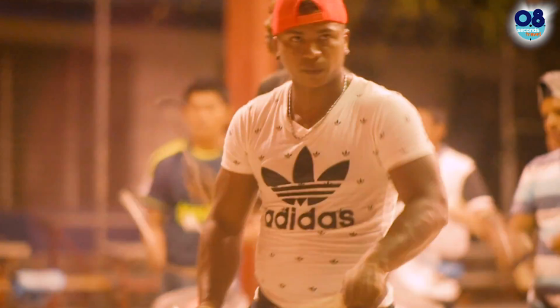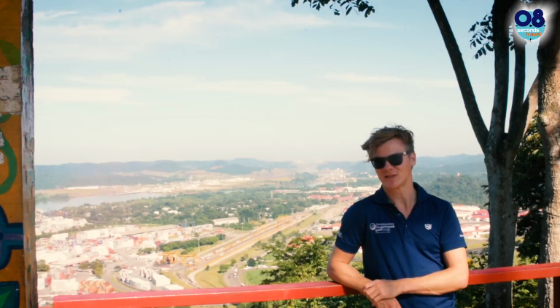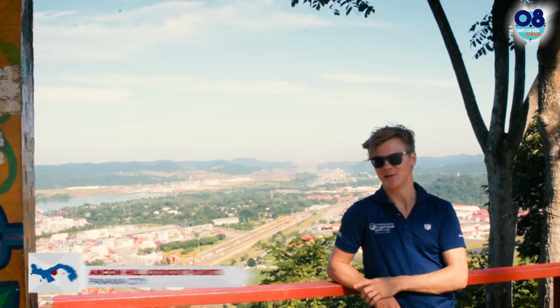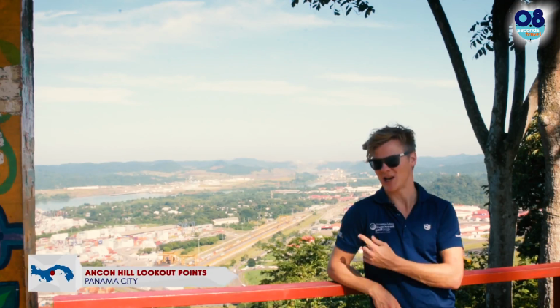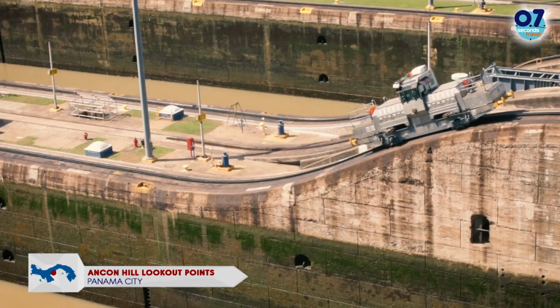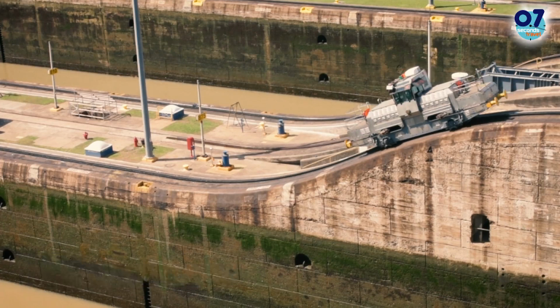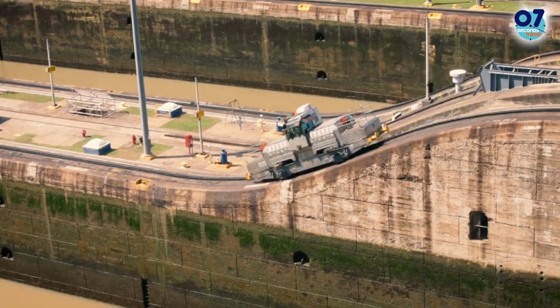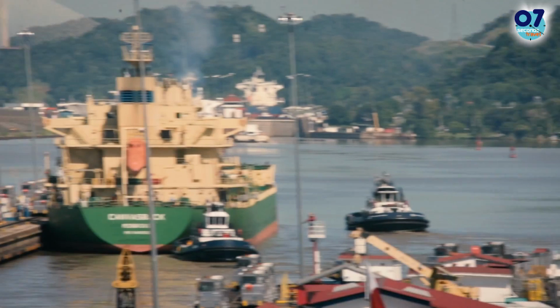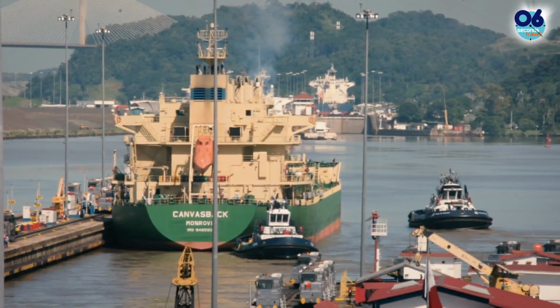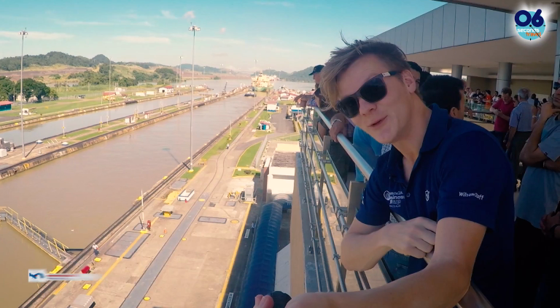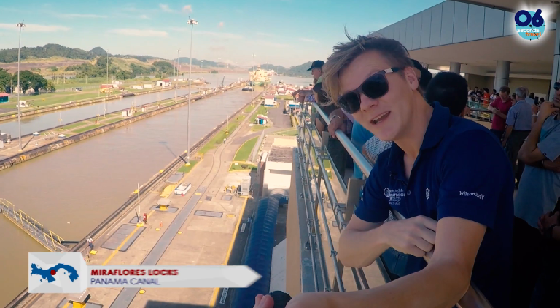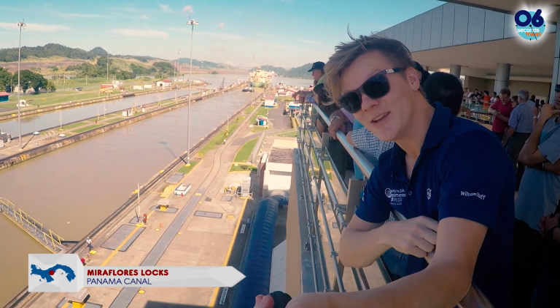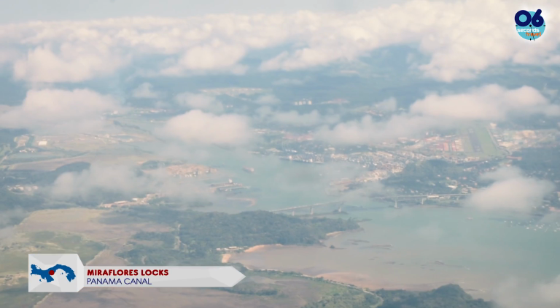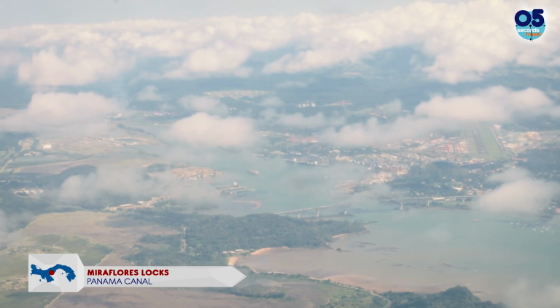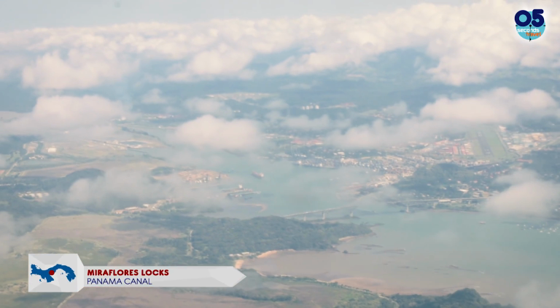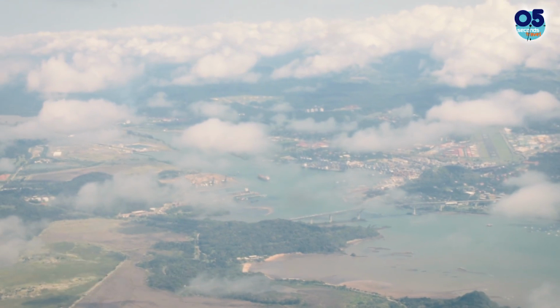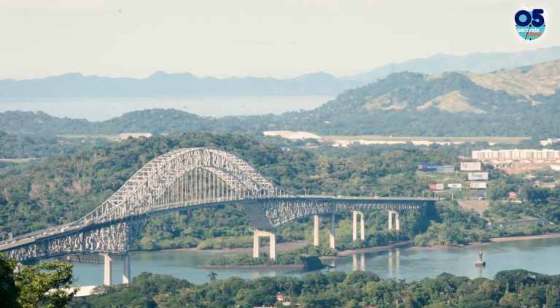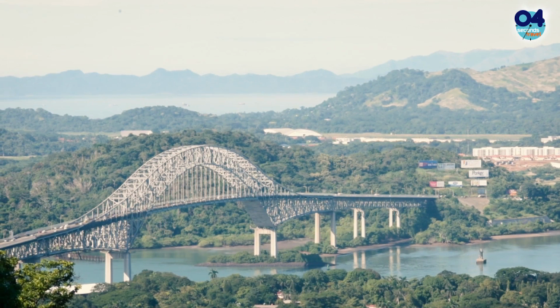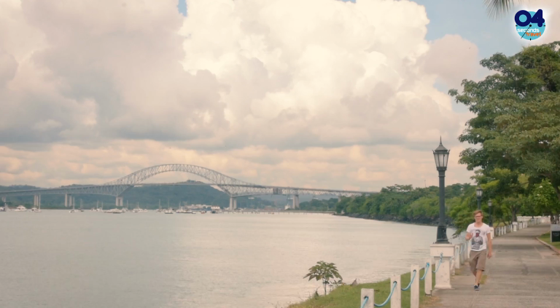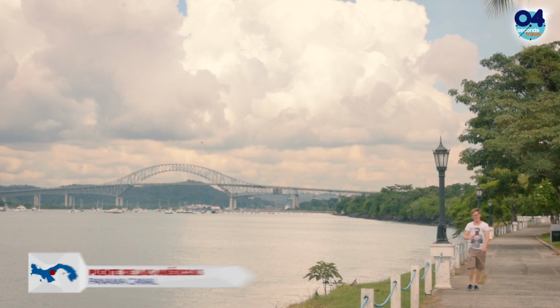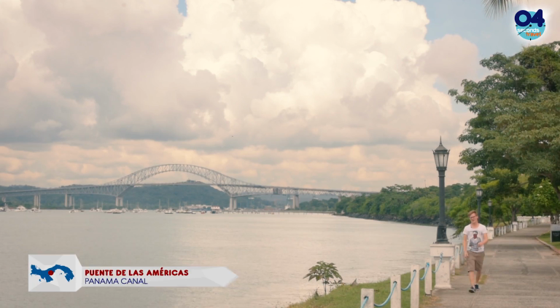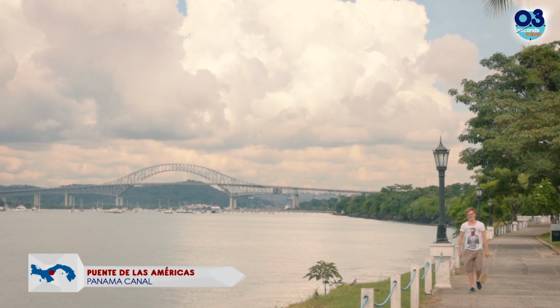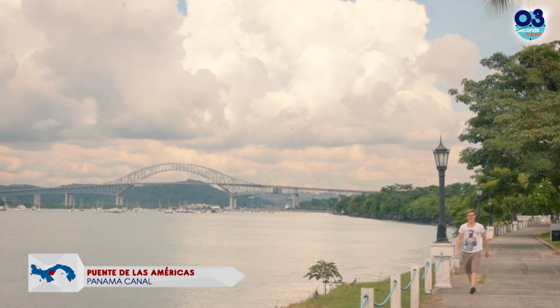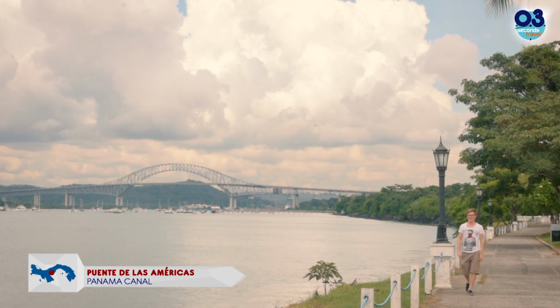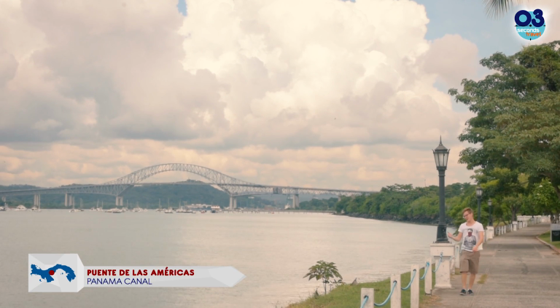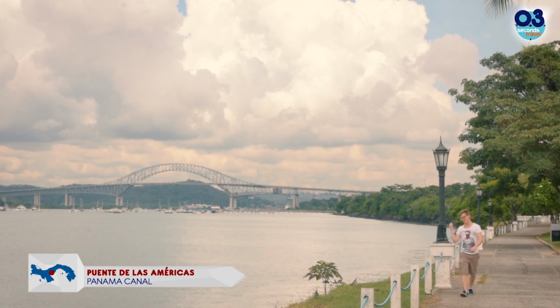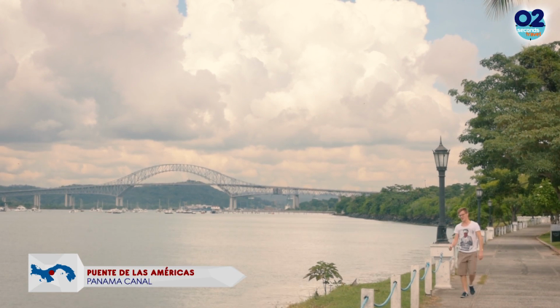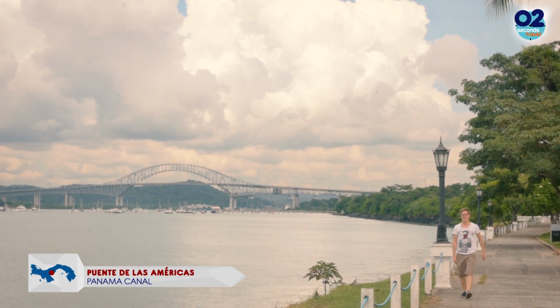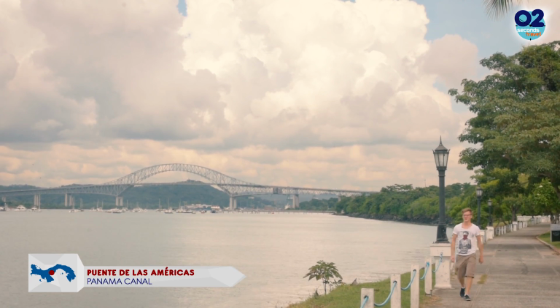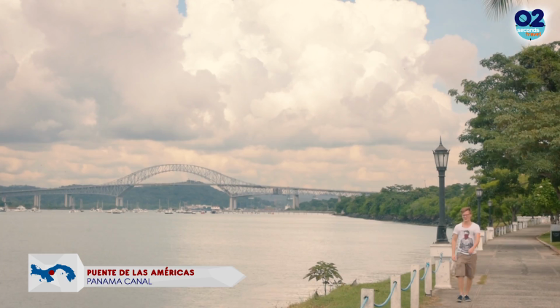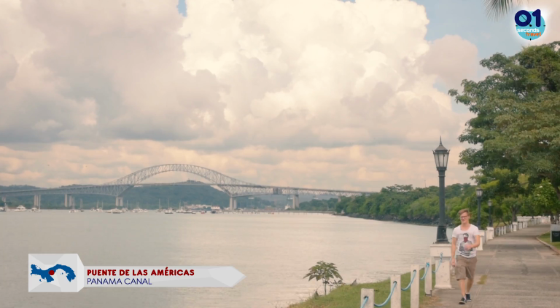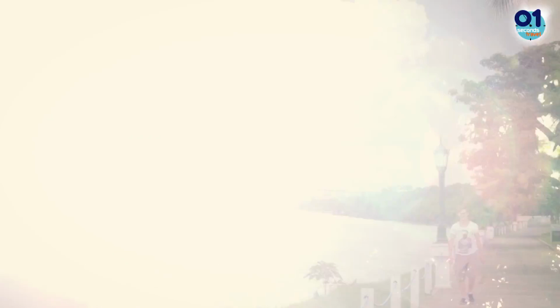They also built a canal, and it's freaking huge. The canal split the continent in half. And this bridge reunifies it.